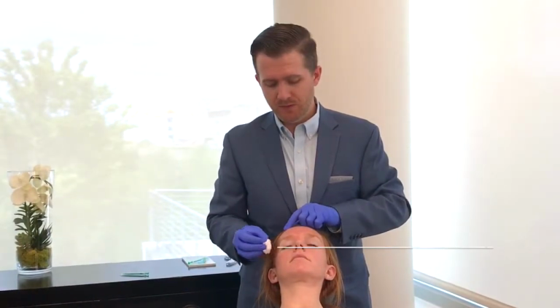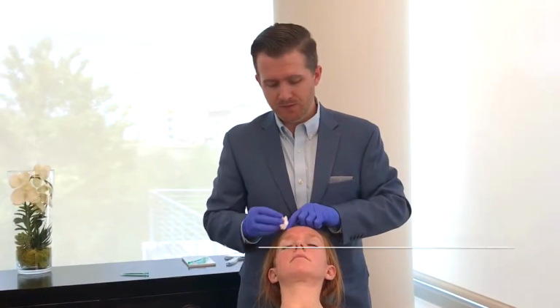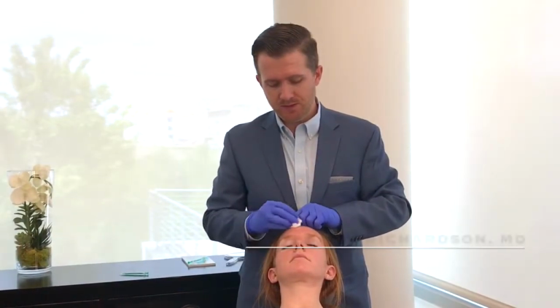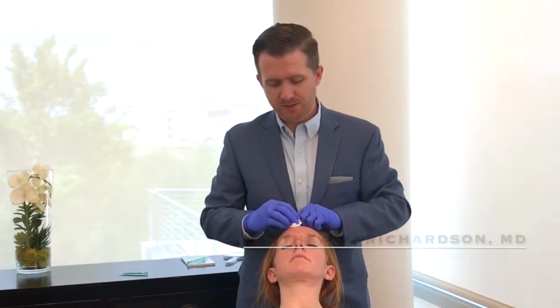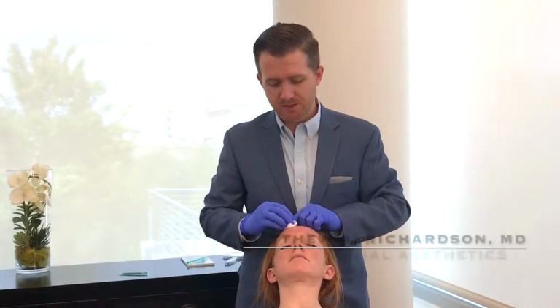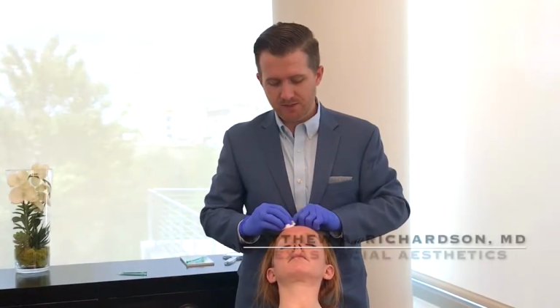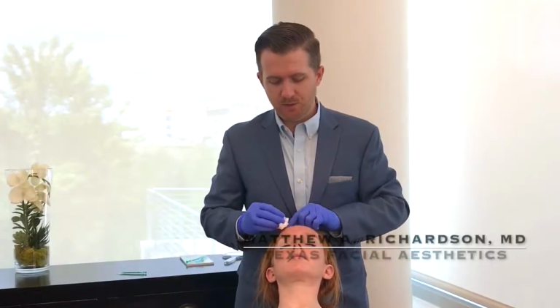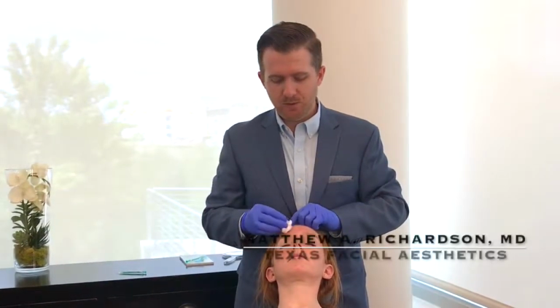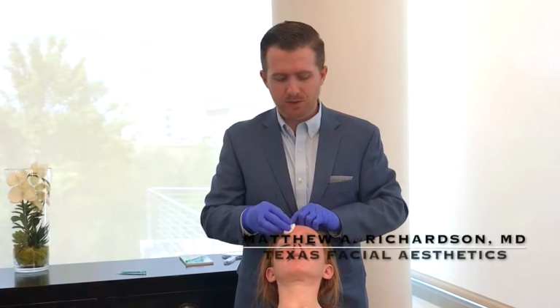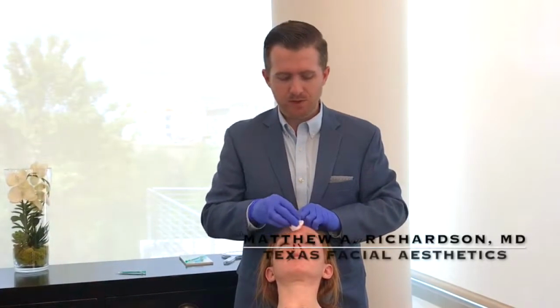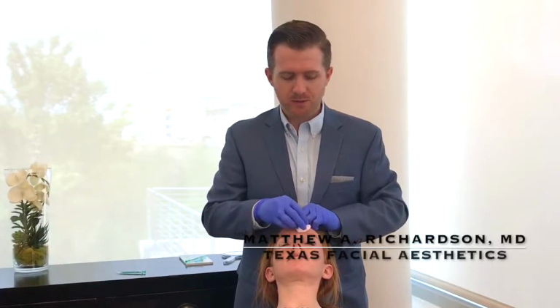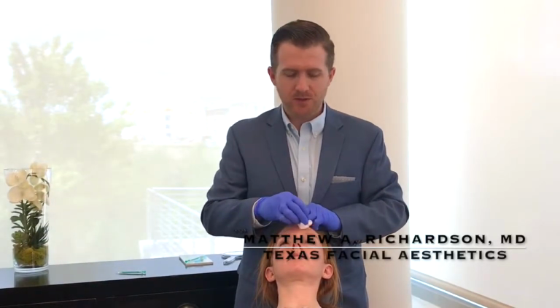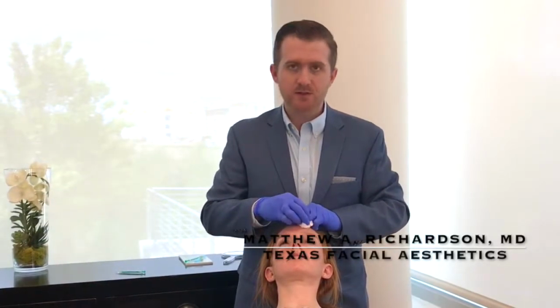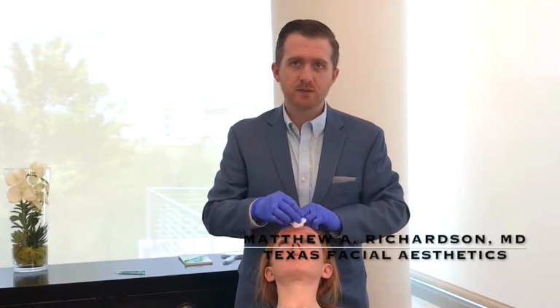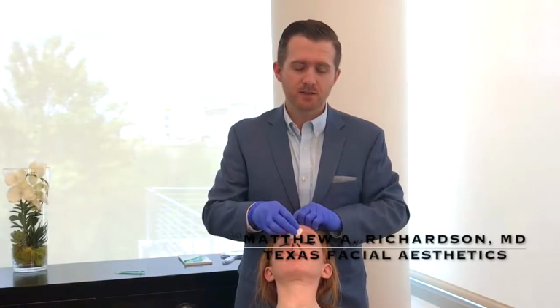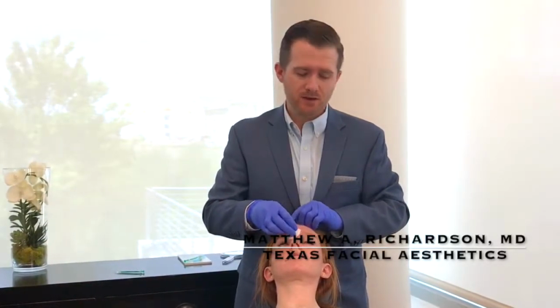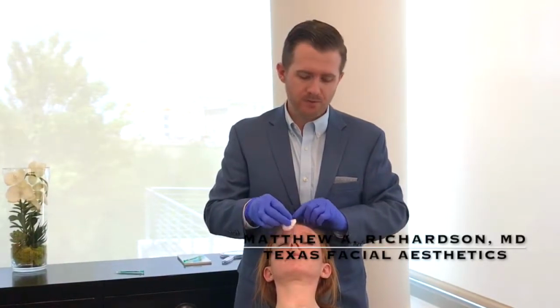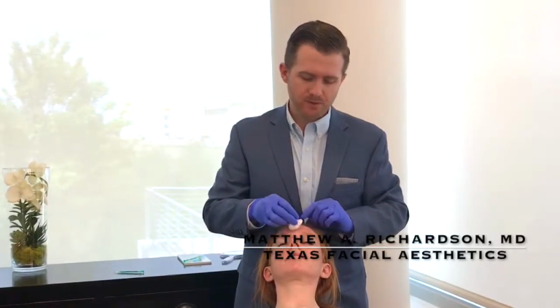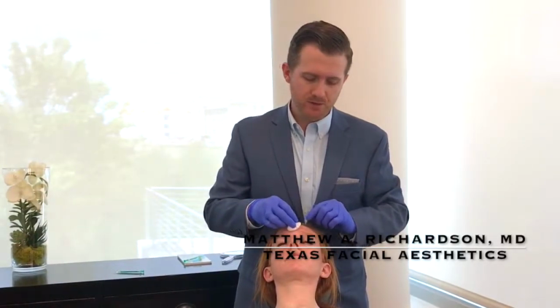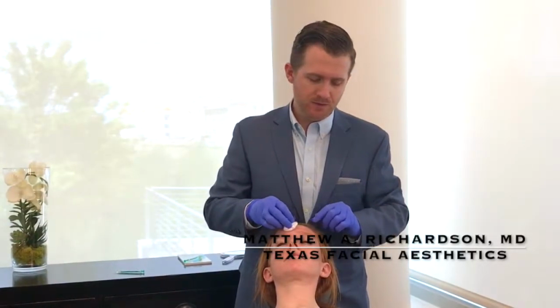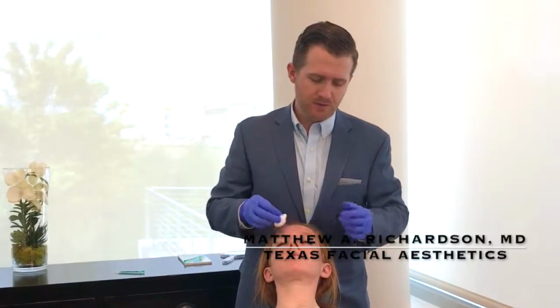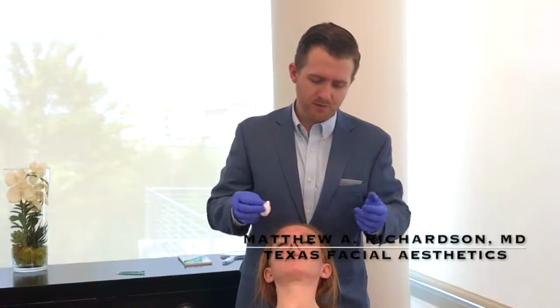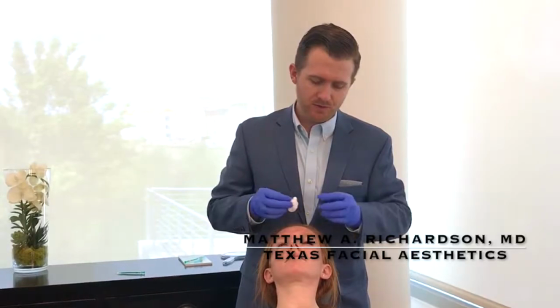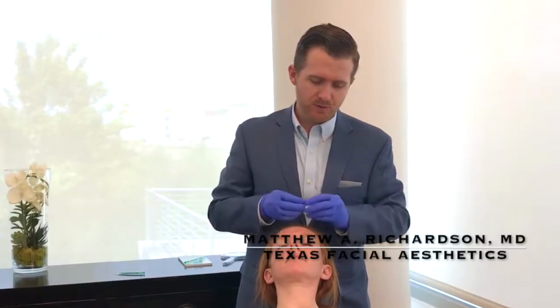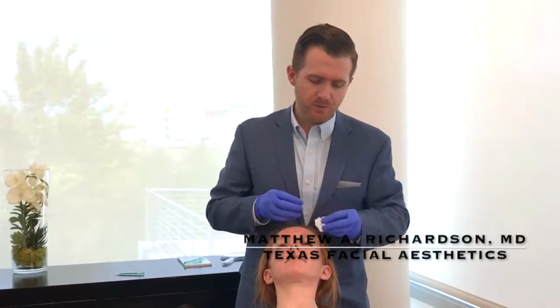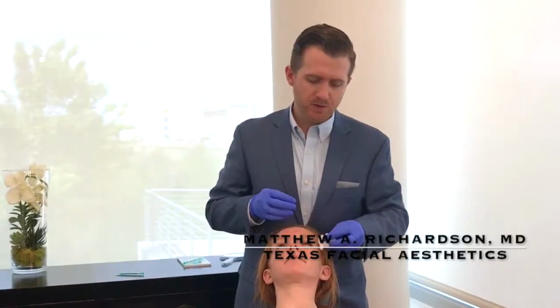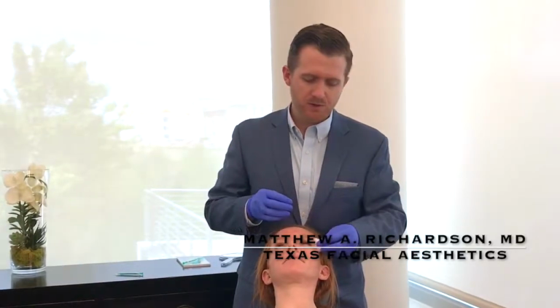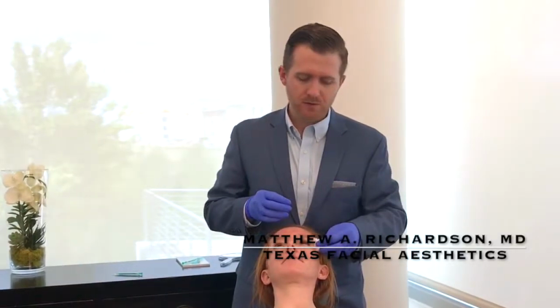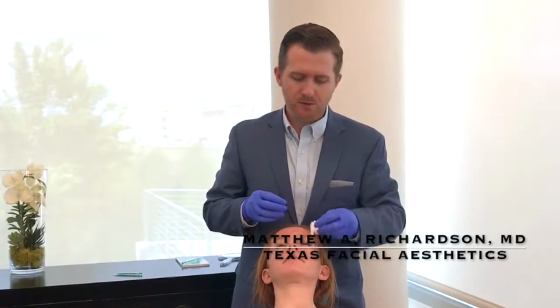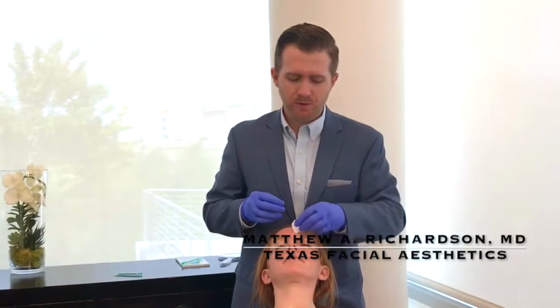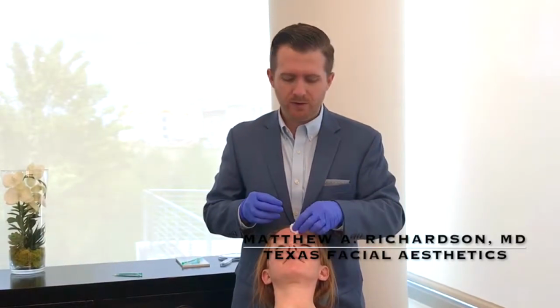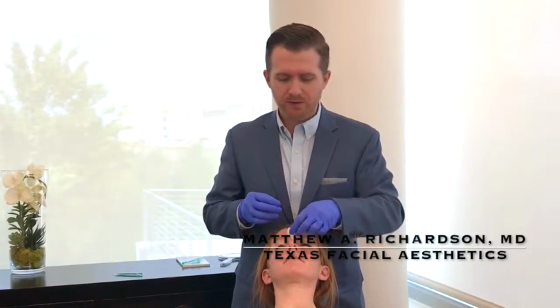So that's it — that's how we do Botox, quick and easy in the office. Takes just two or three minutes to do all the areas.